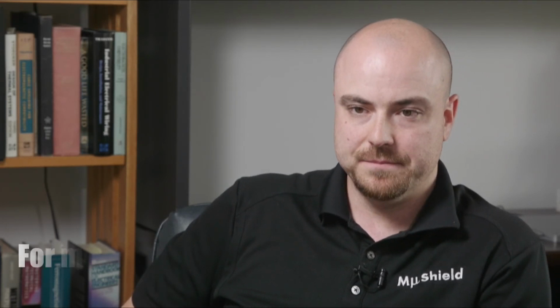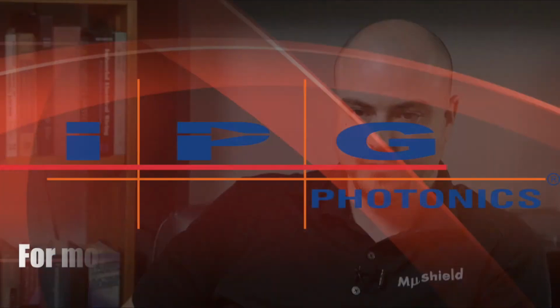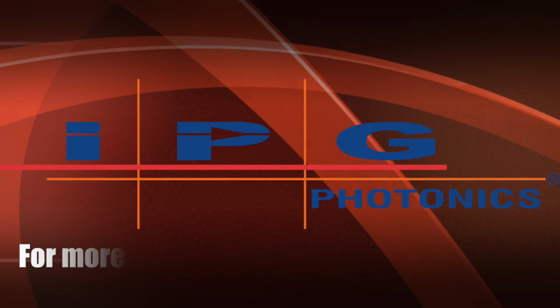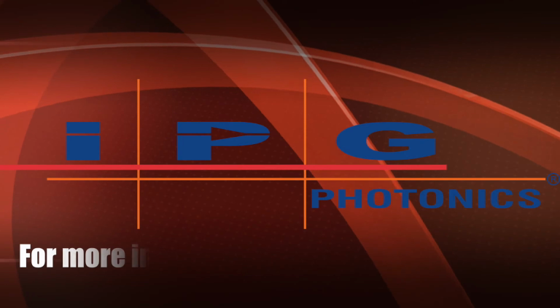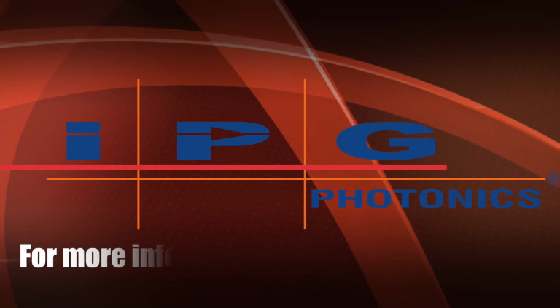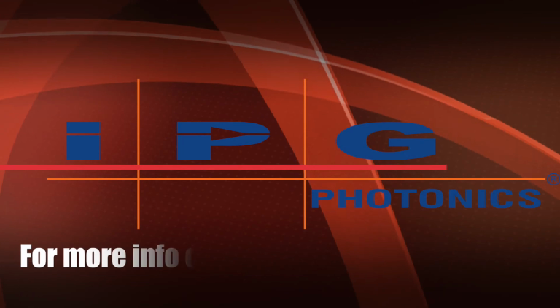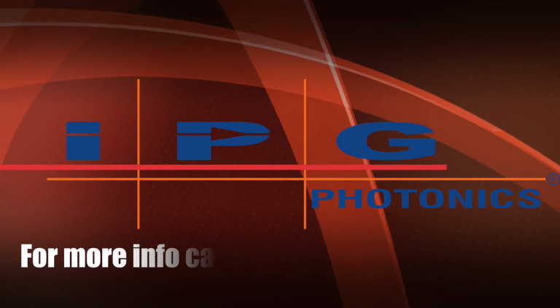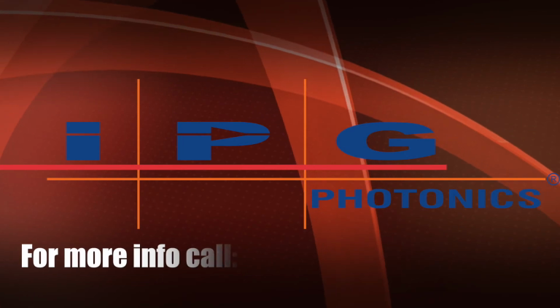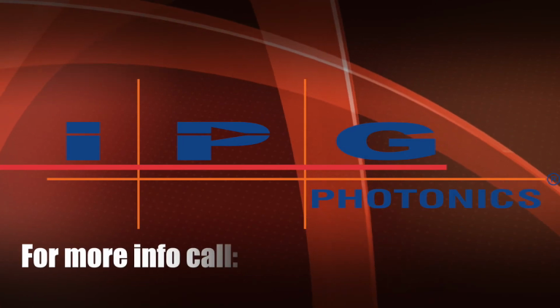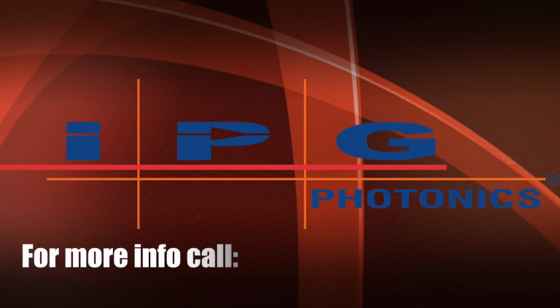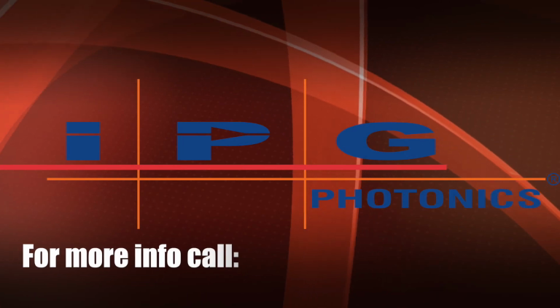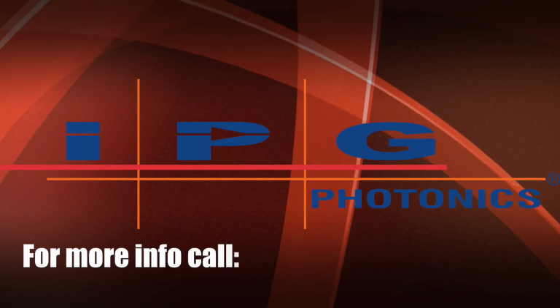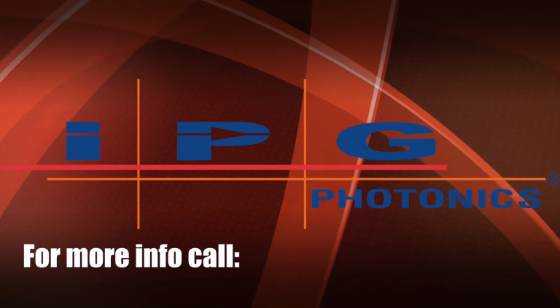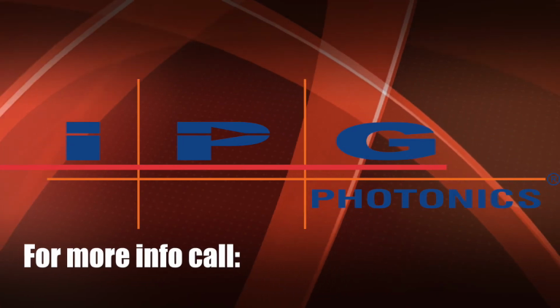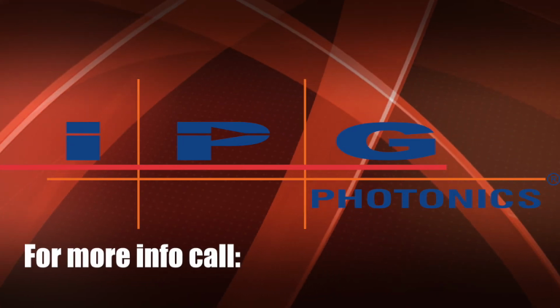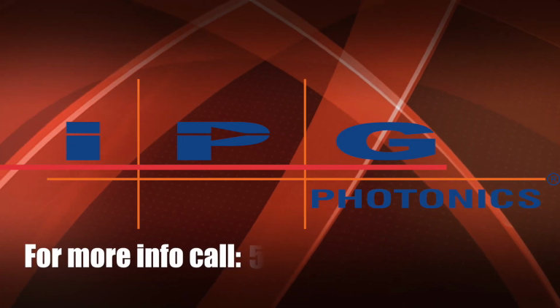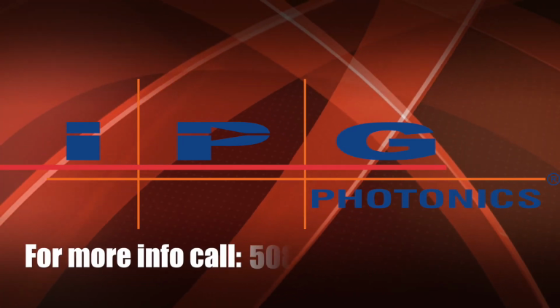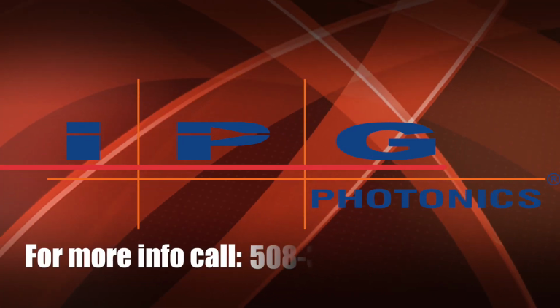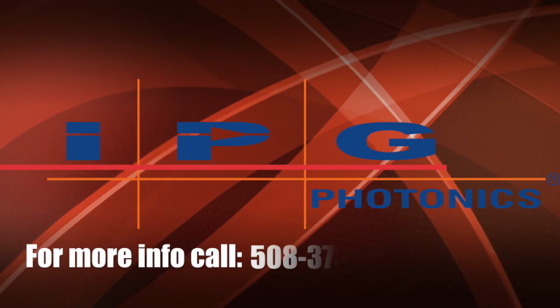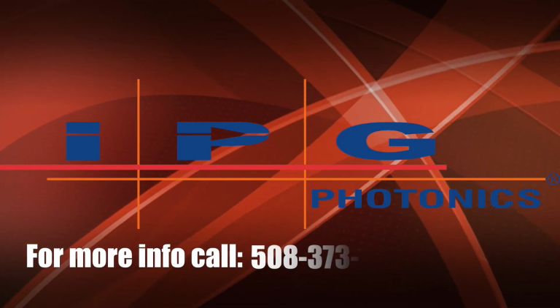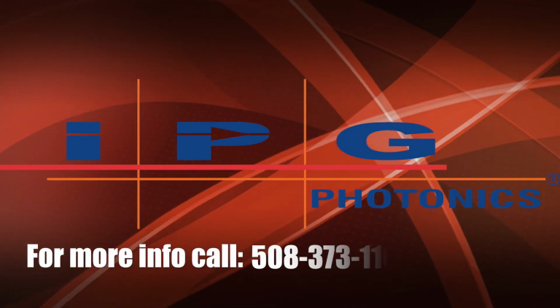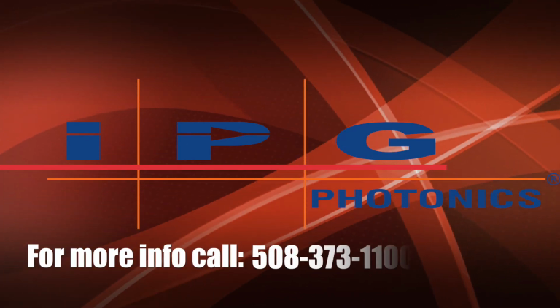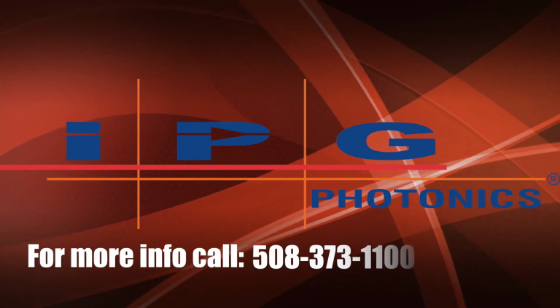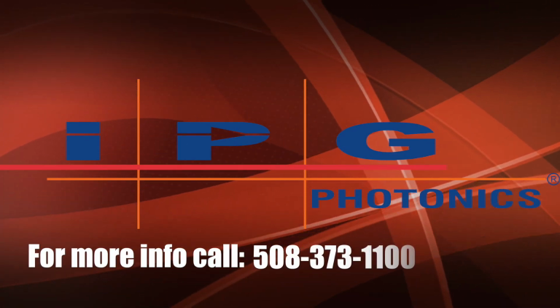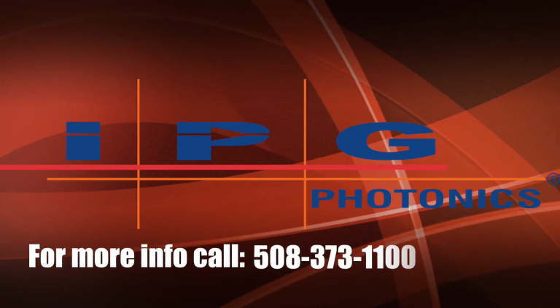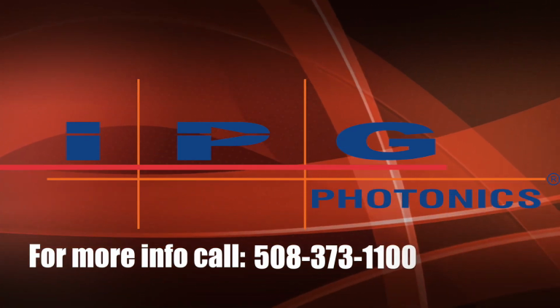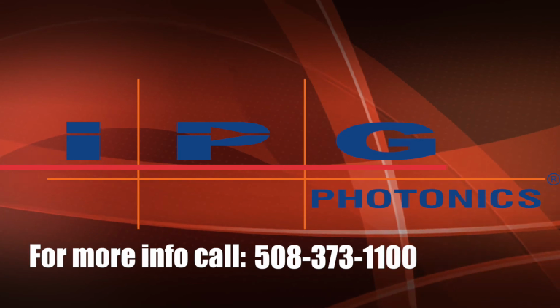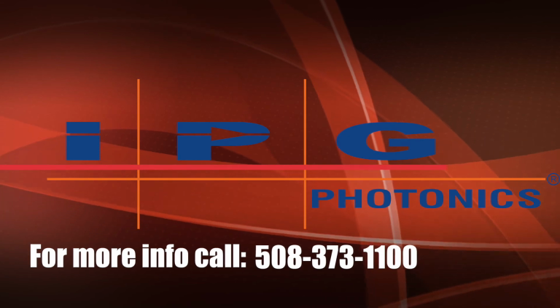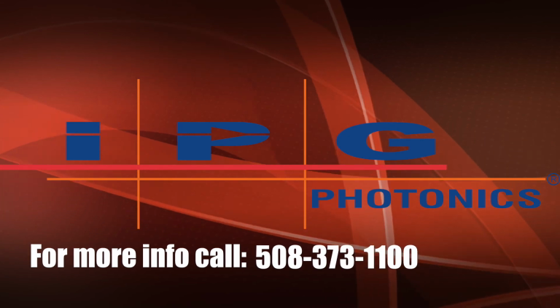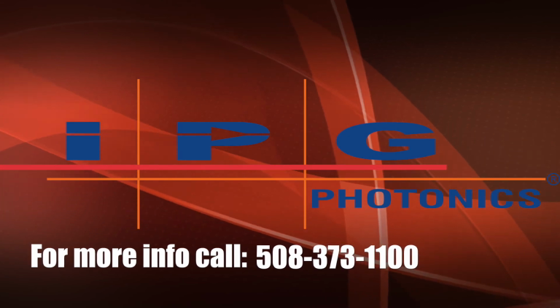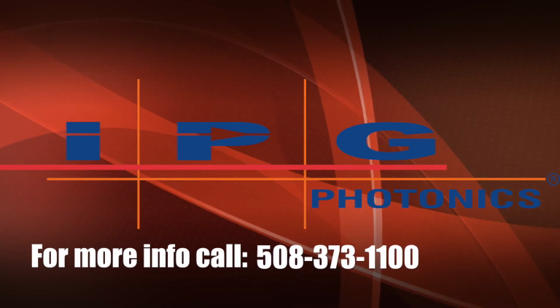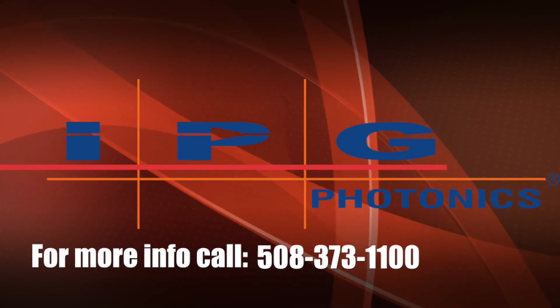If customers would like more information, we encourage them to give us a call at 508-373-1100.